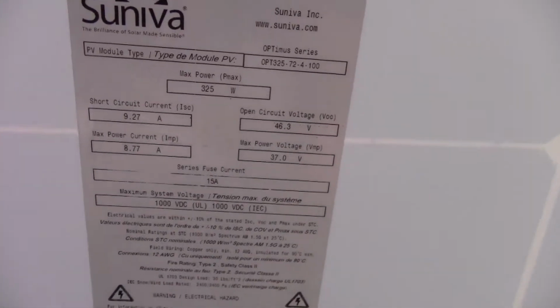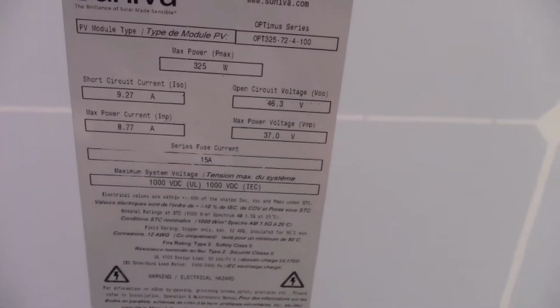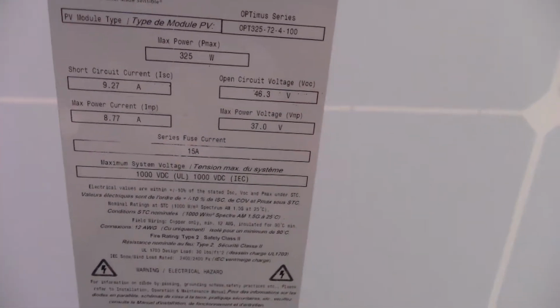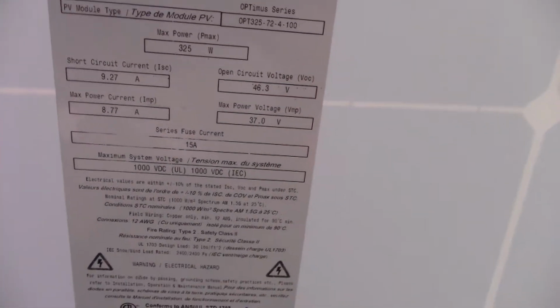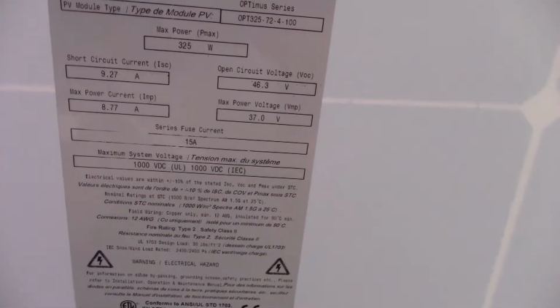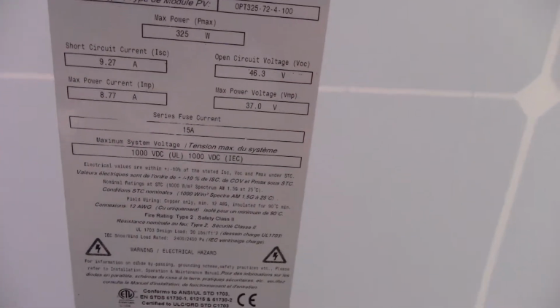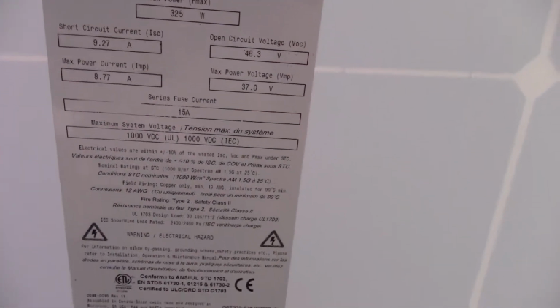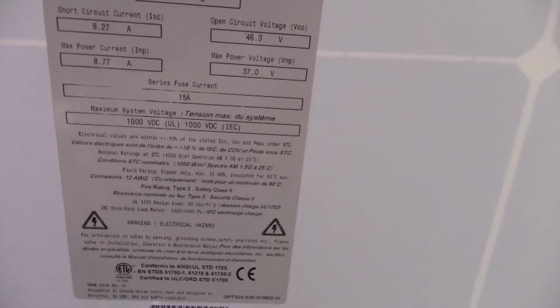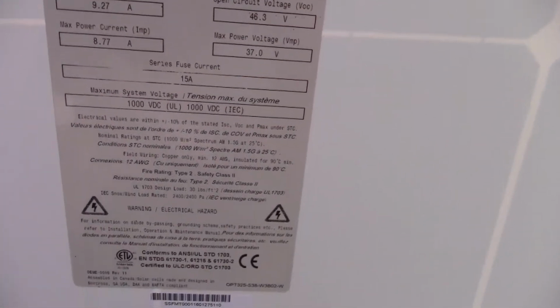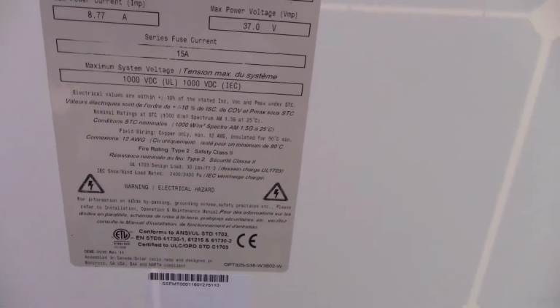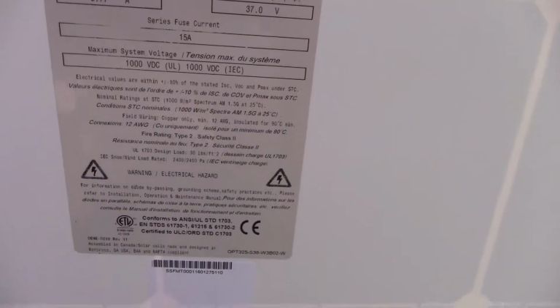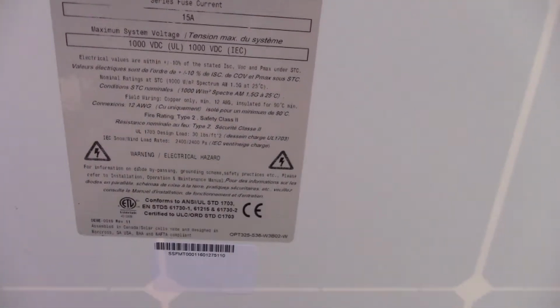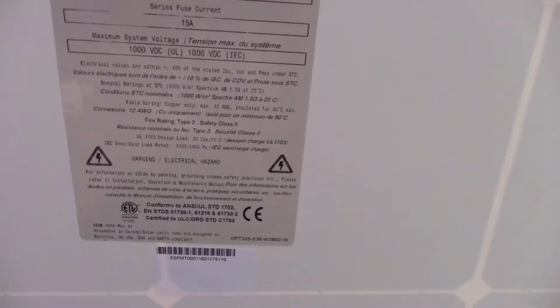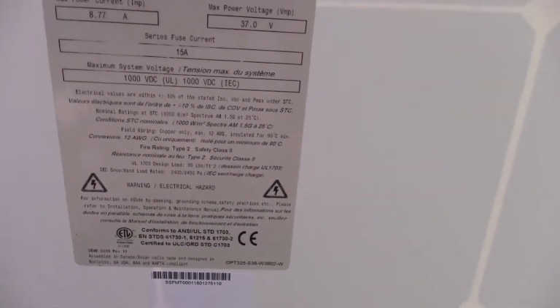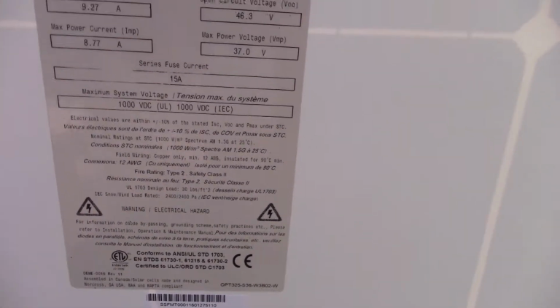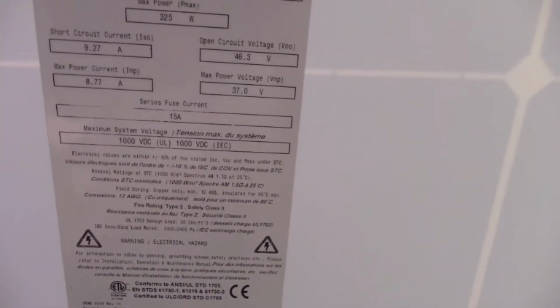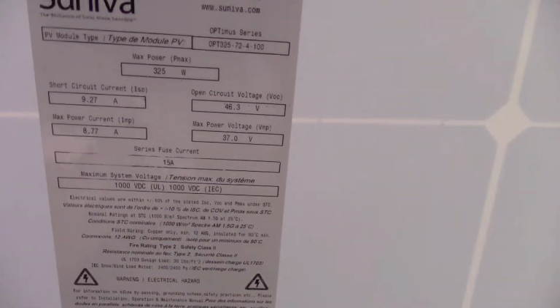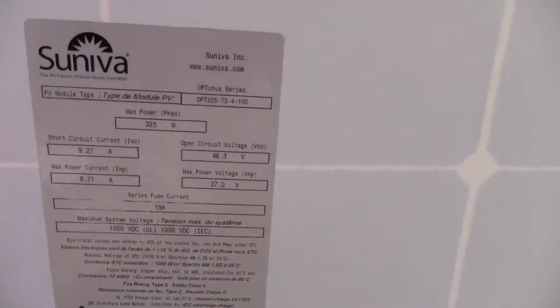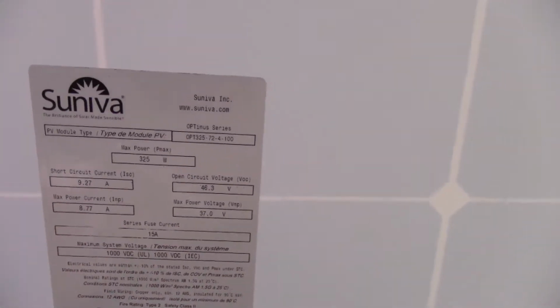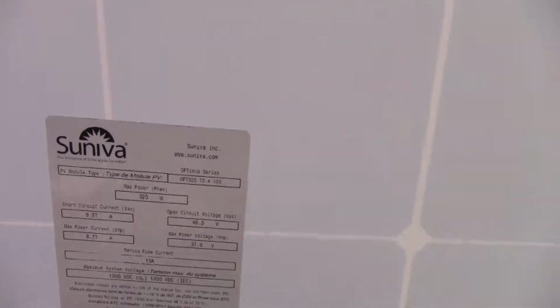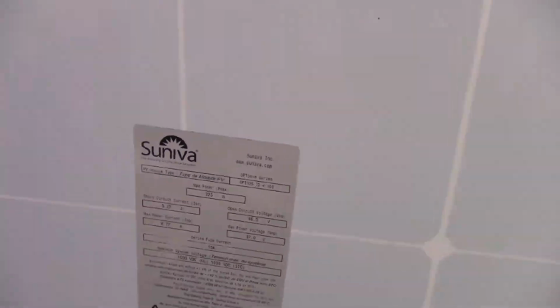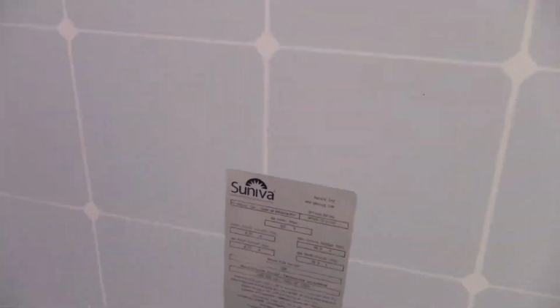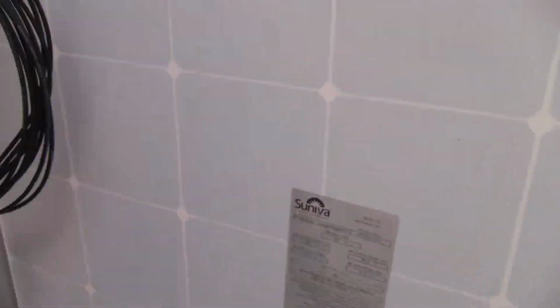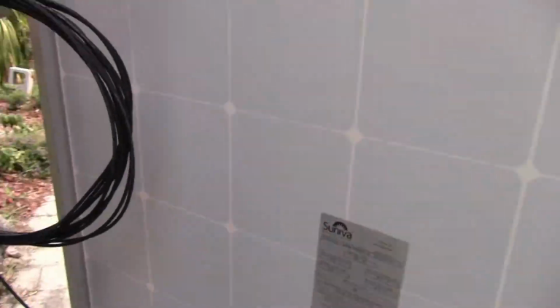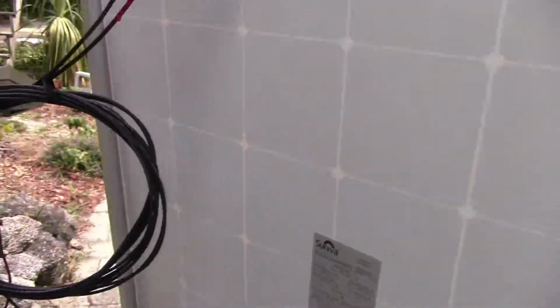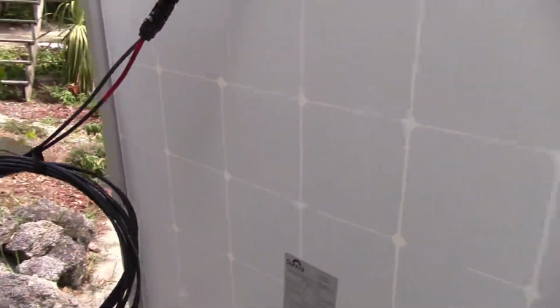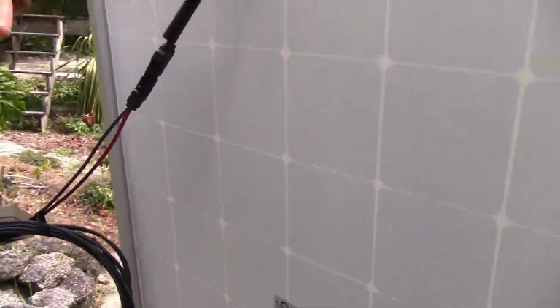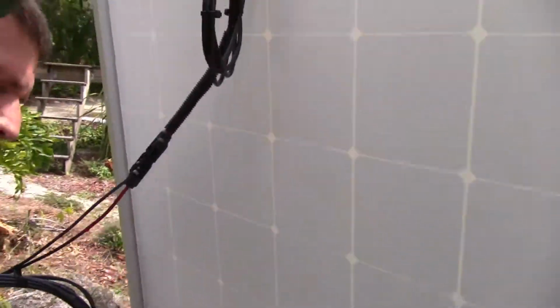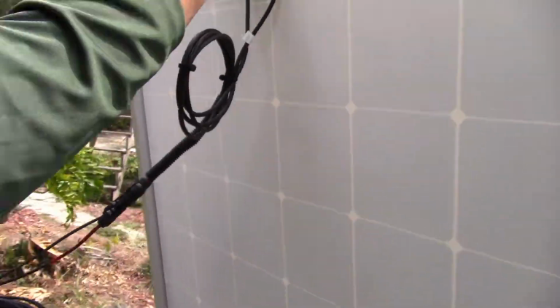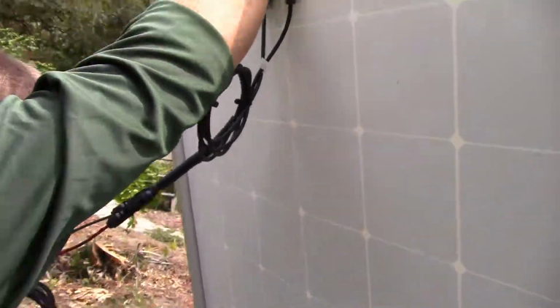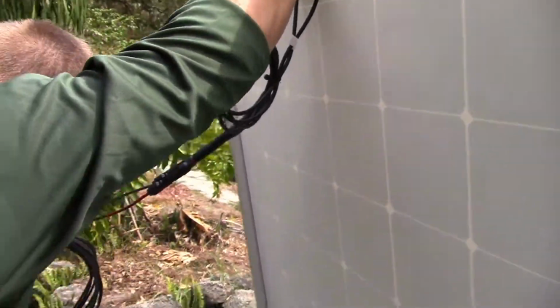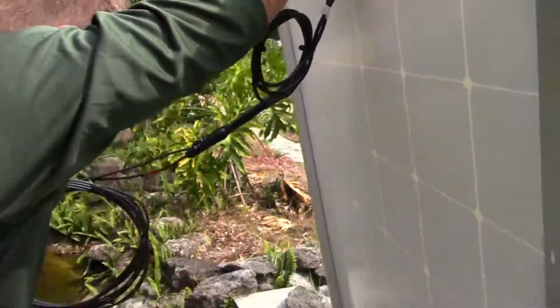It's a 115-watt nominal, 42 volts open circuit, which gives you about an 8-amp continuous DC.